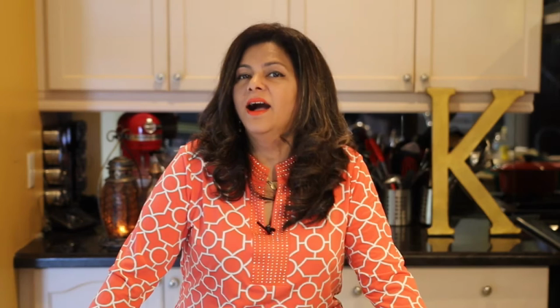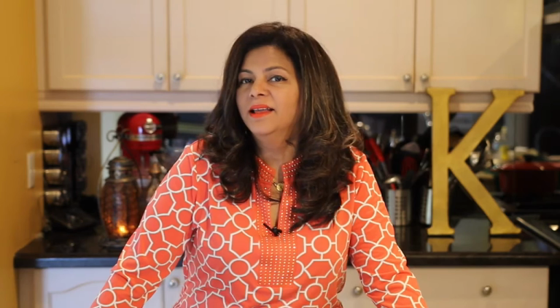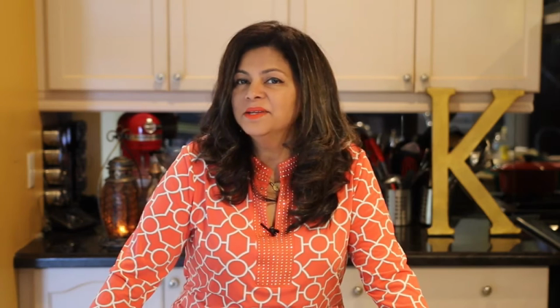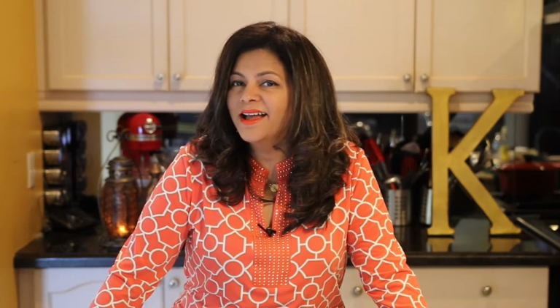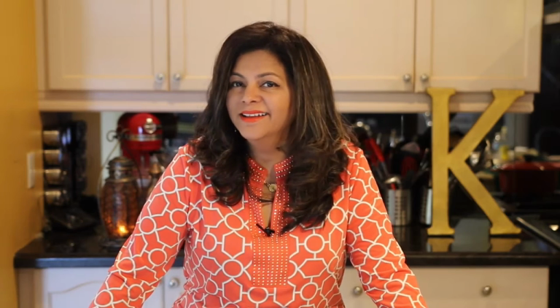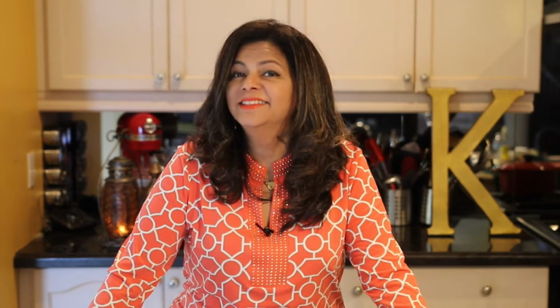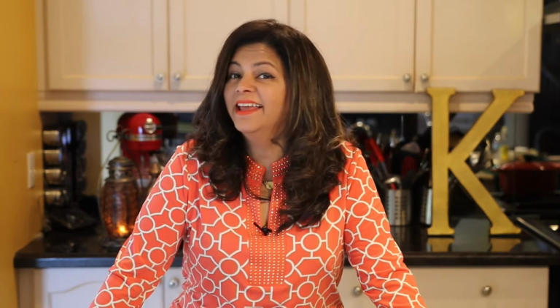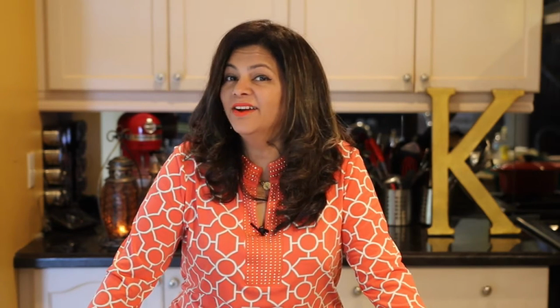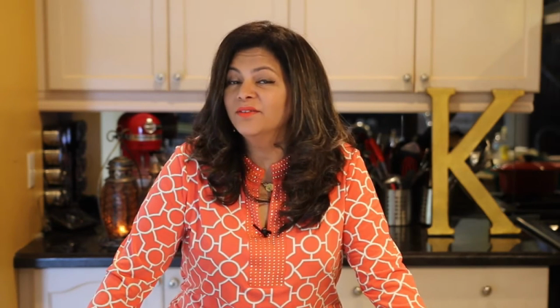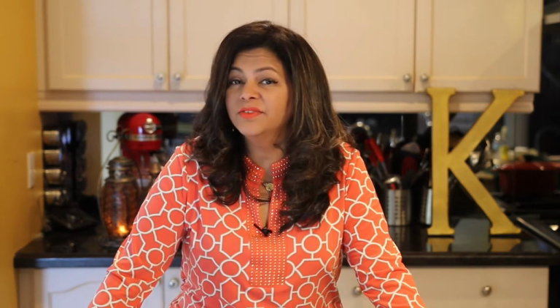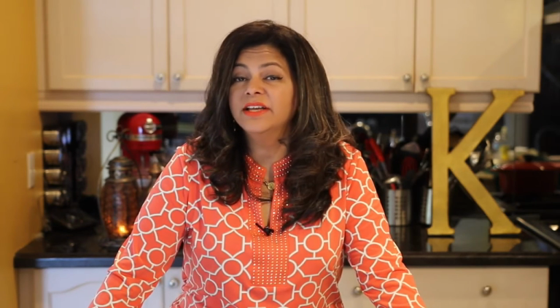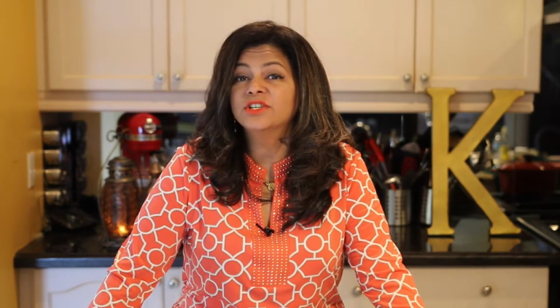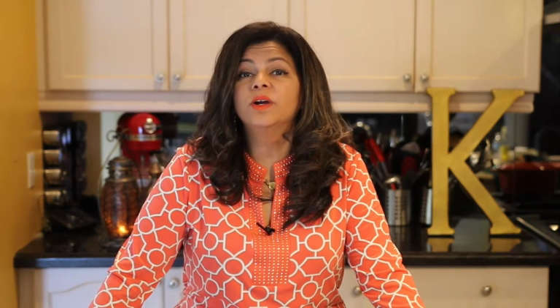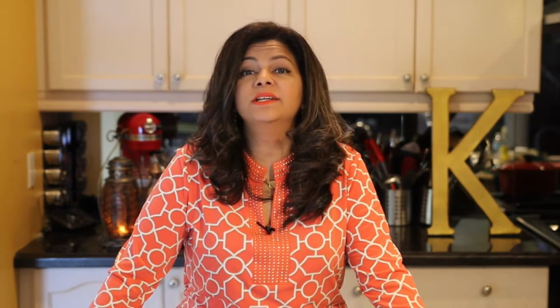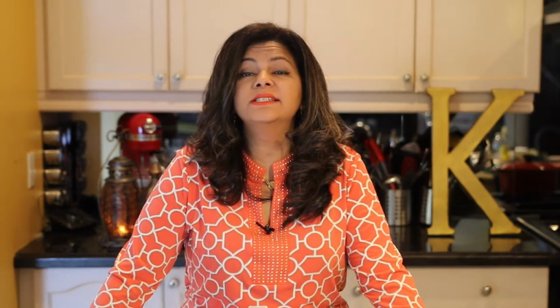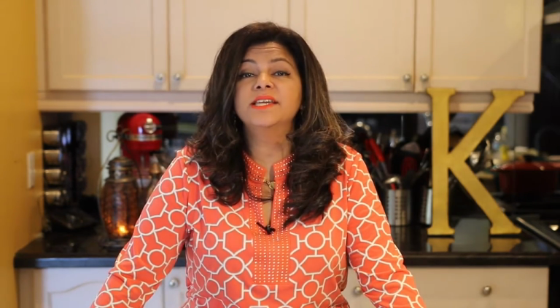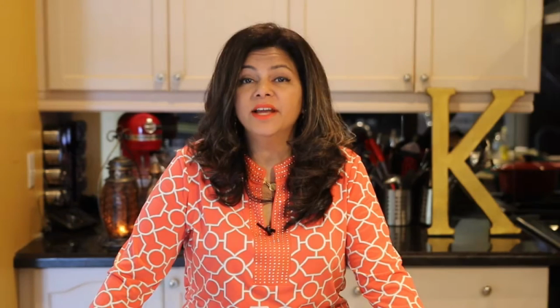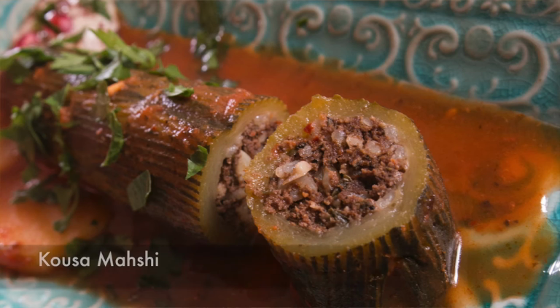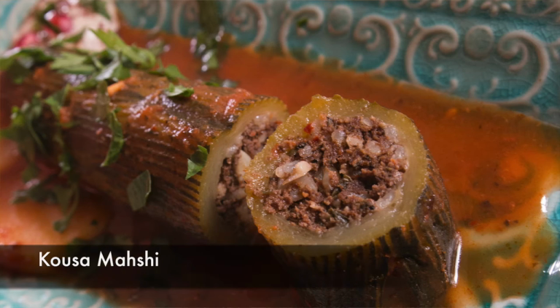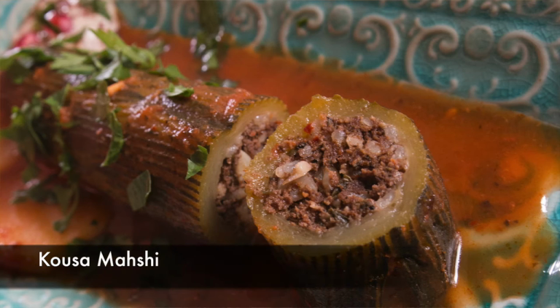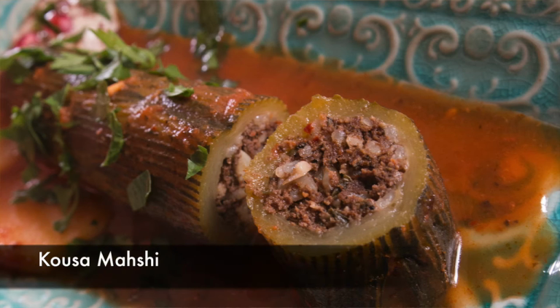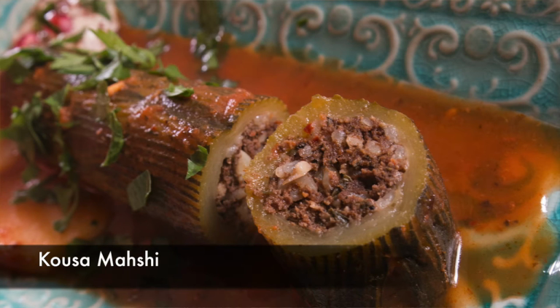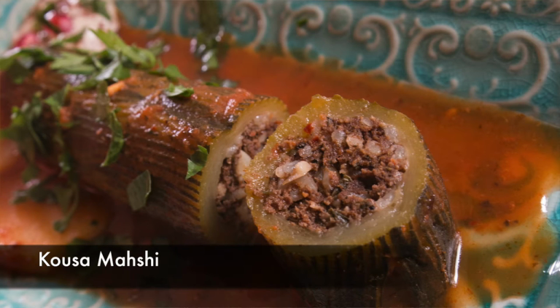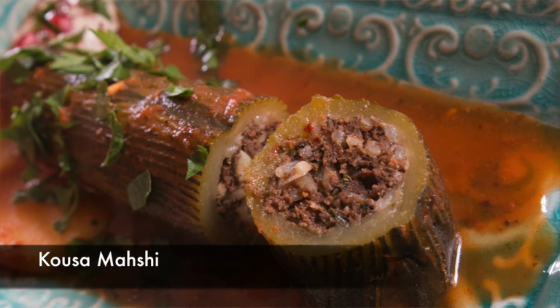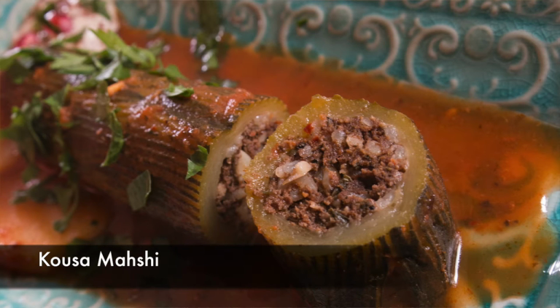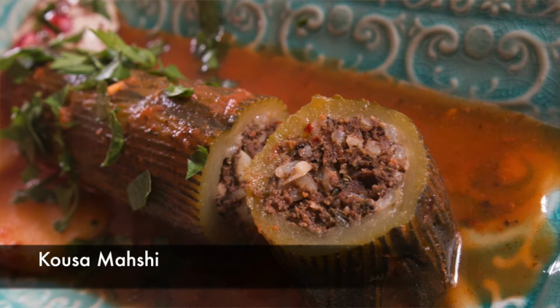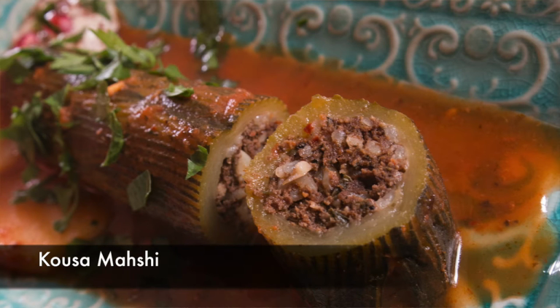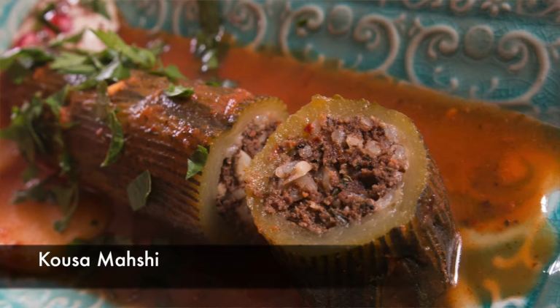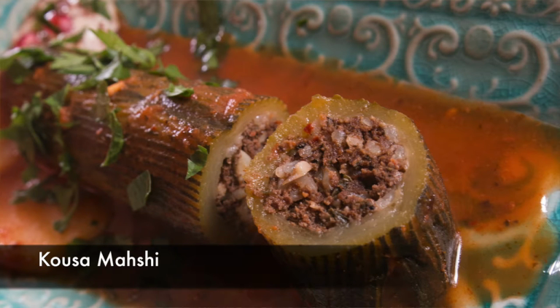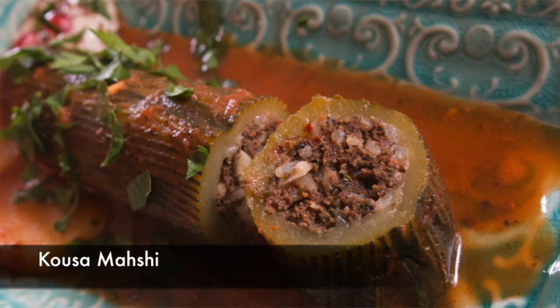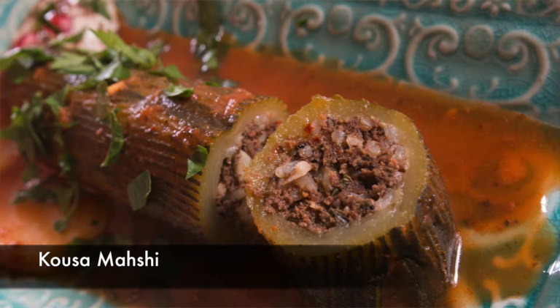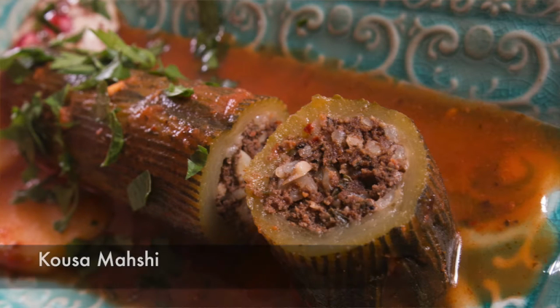Ahlan! What's Ahlan? Today on Cravings for the Adventures we're going to Syria for some delicious Kusa Mahshi.